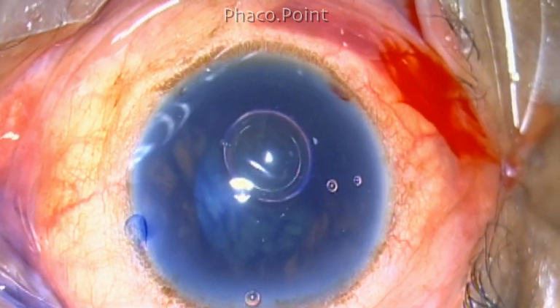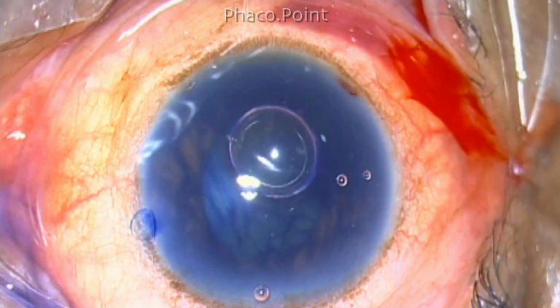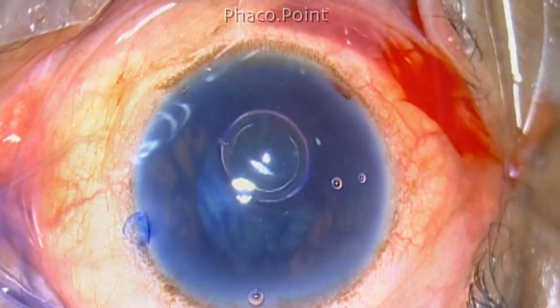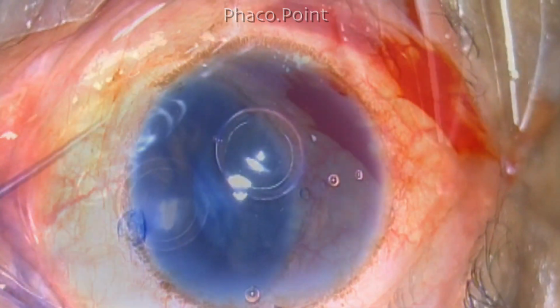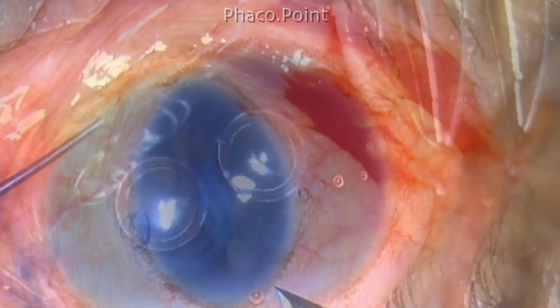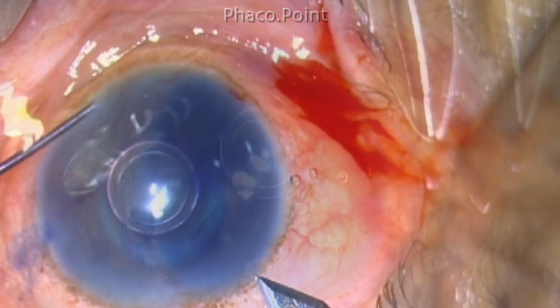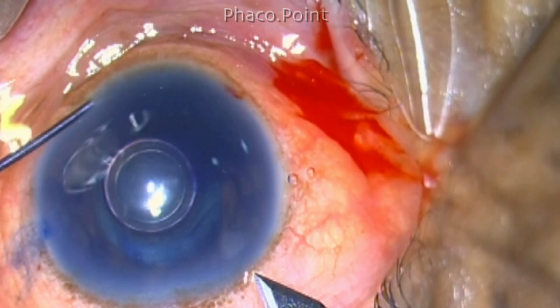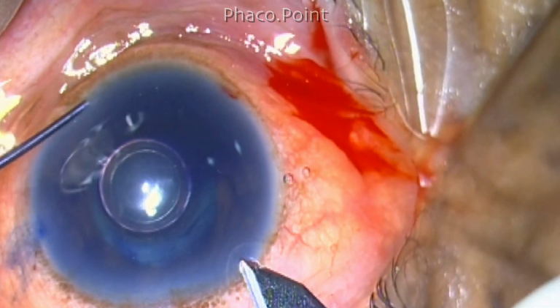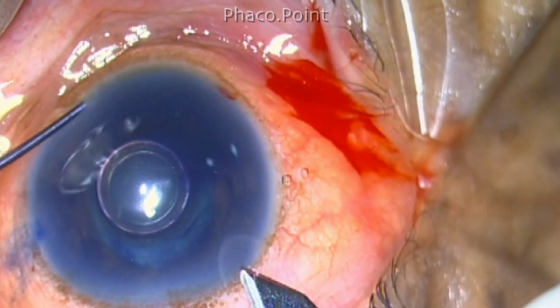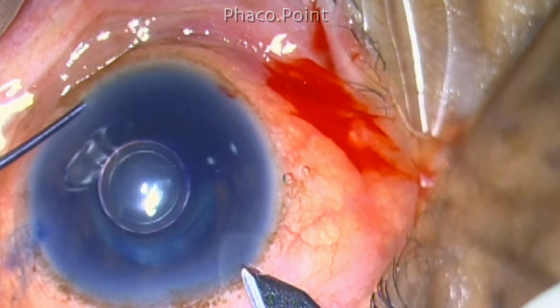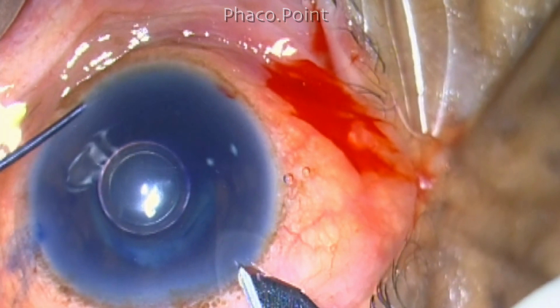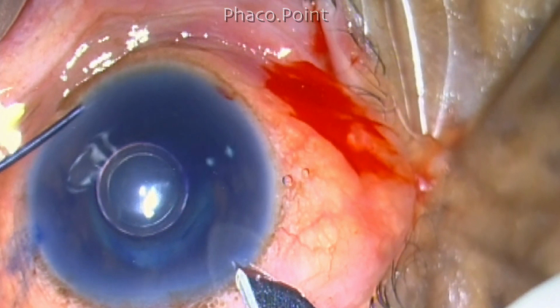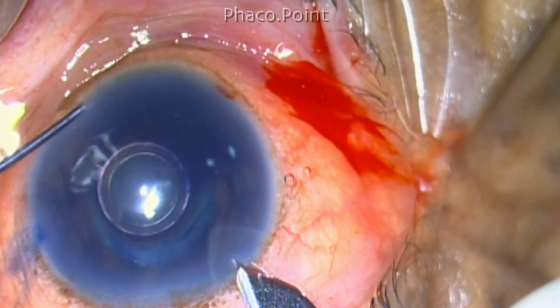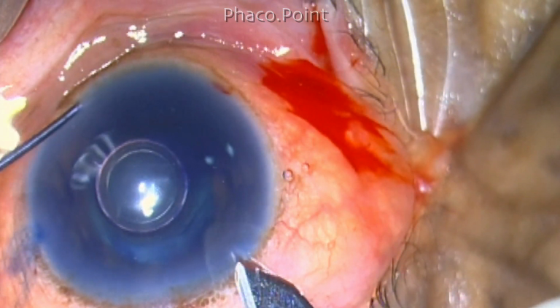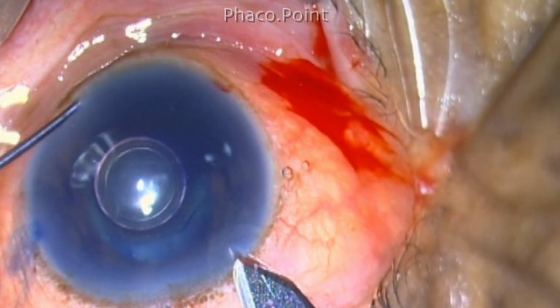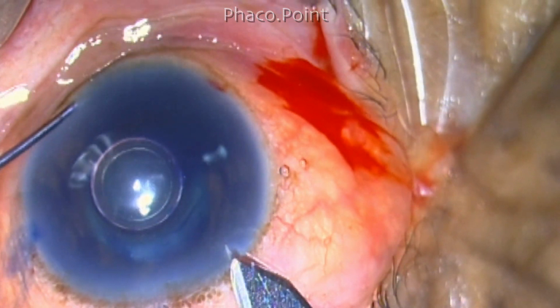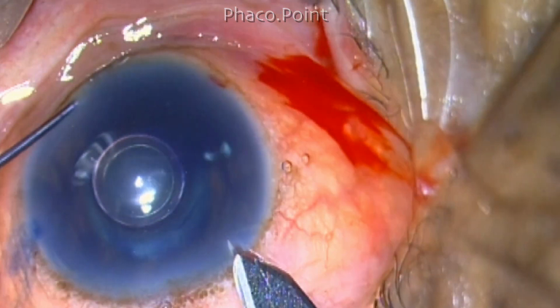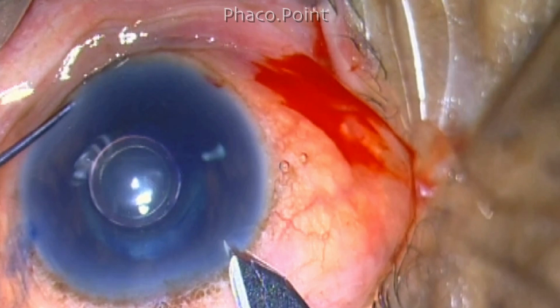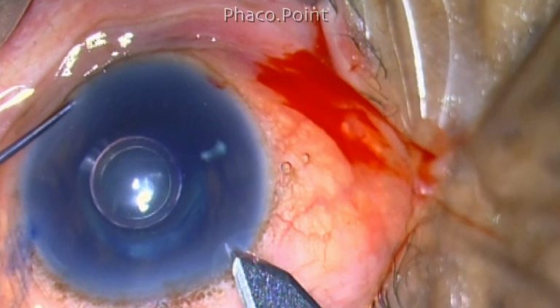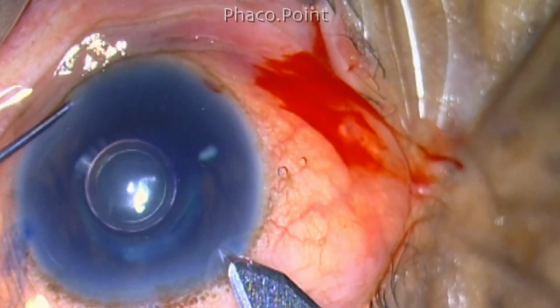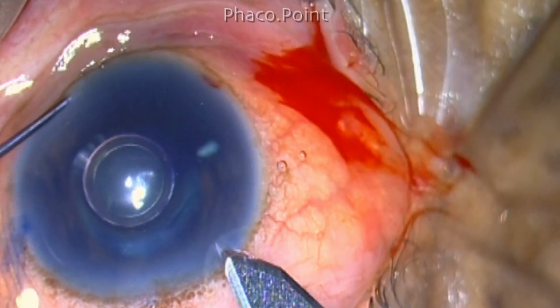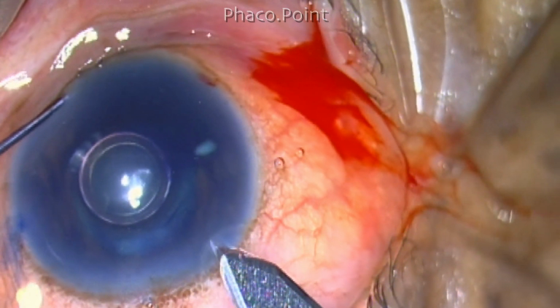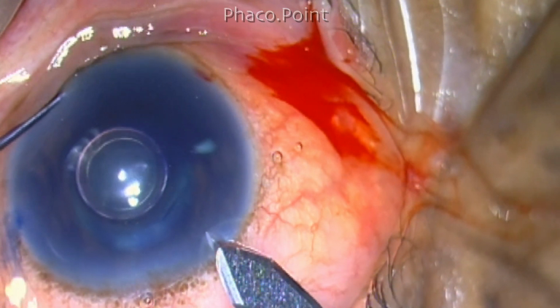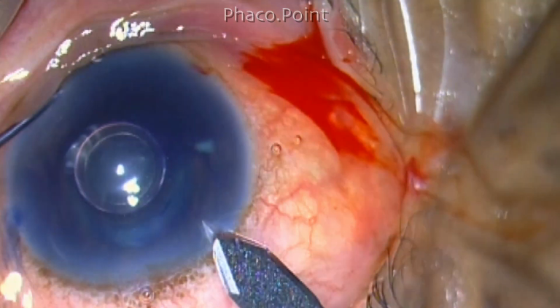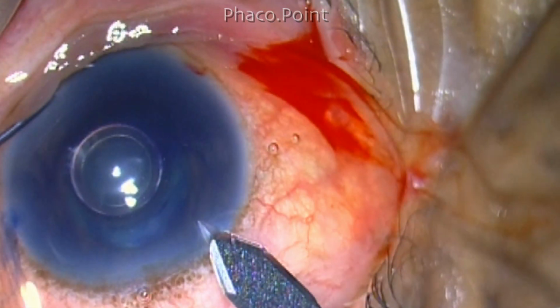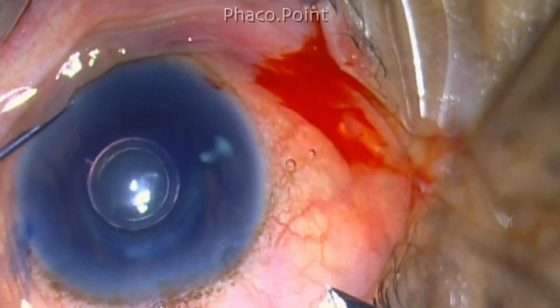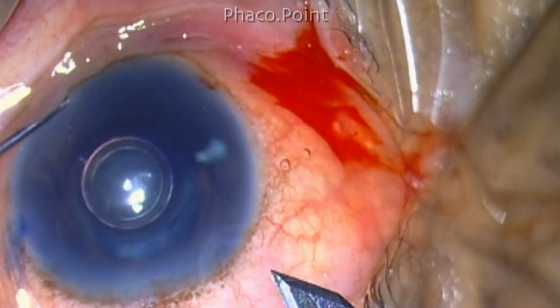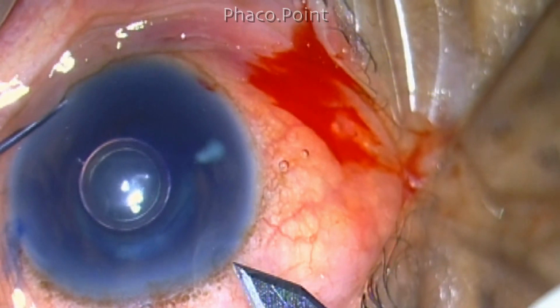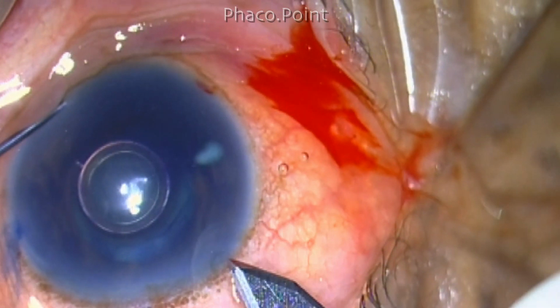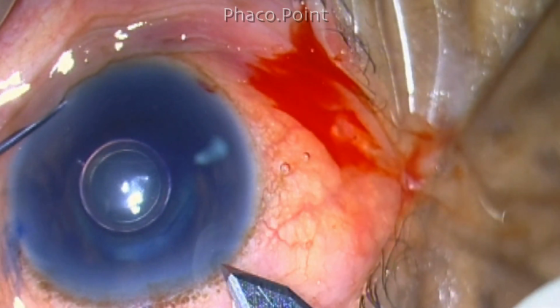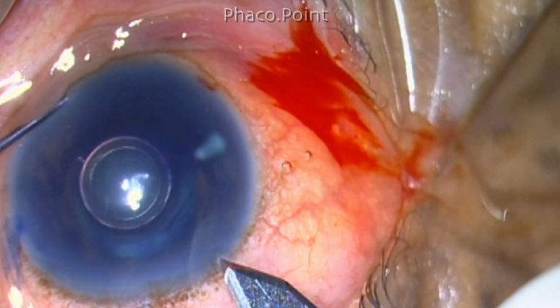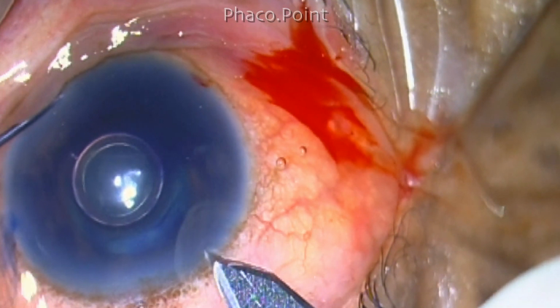The clear corneal incision is now created. We create a Wanks pocket and then the main clear corneal incision underneath that.